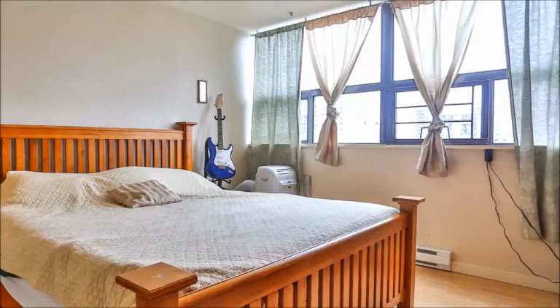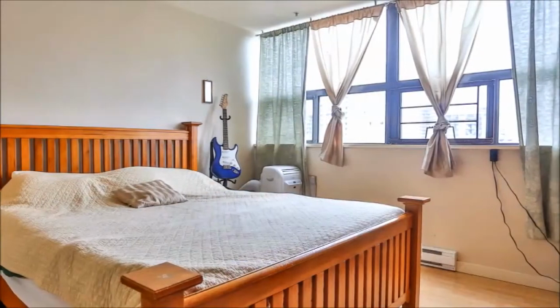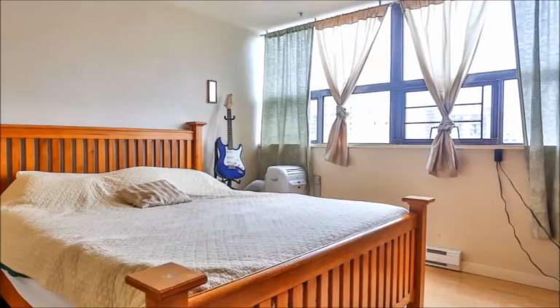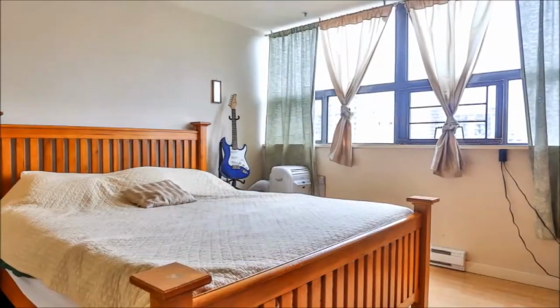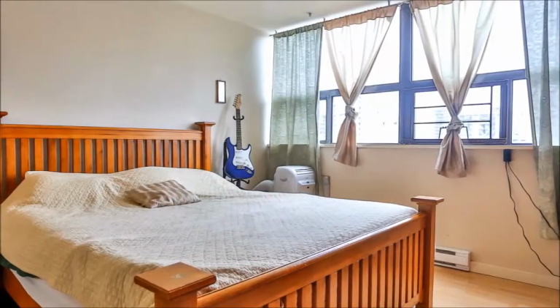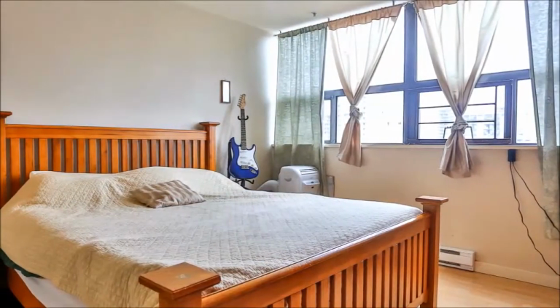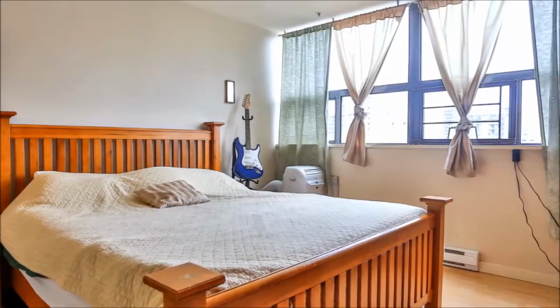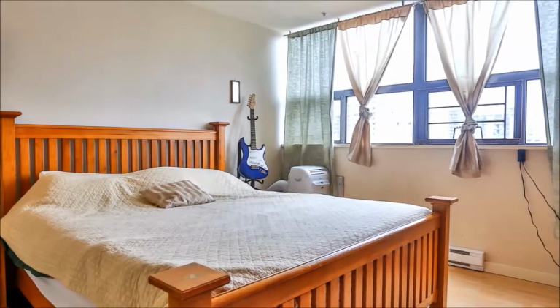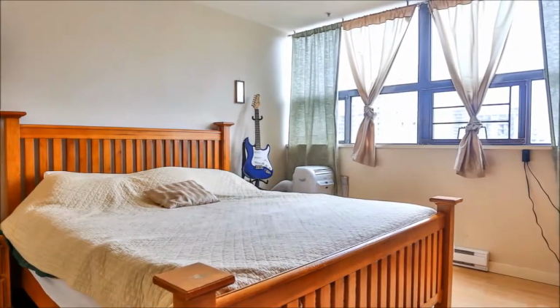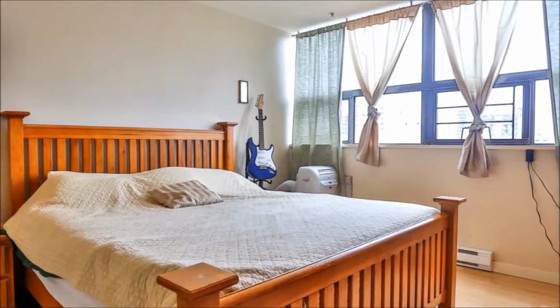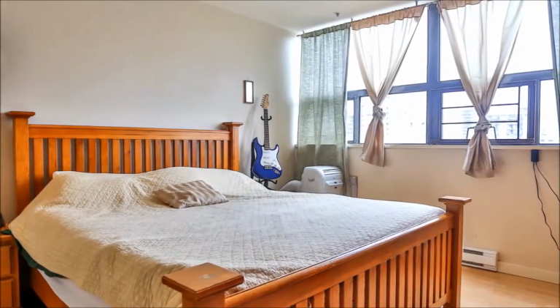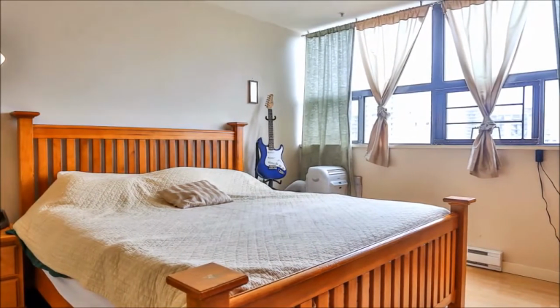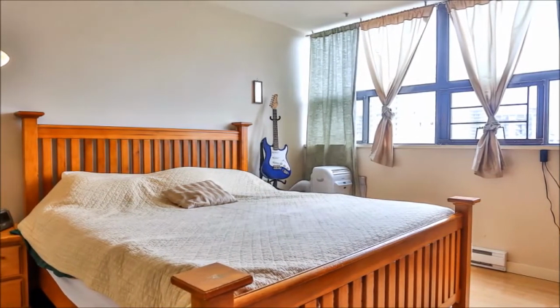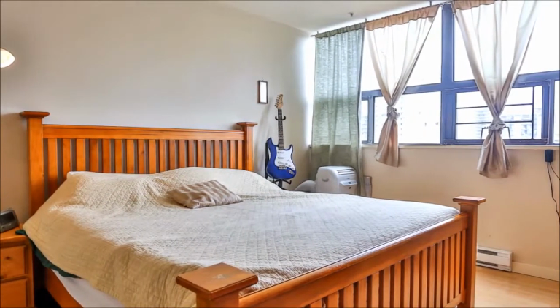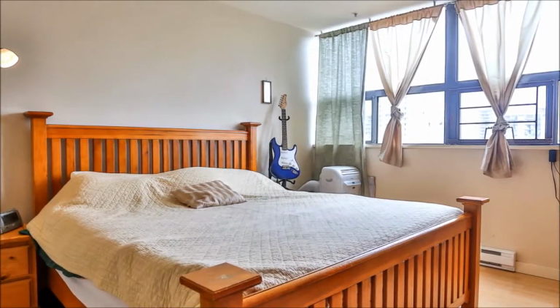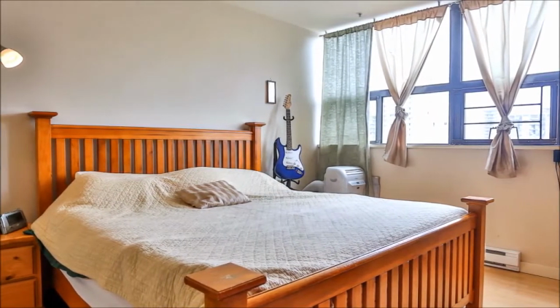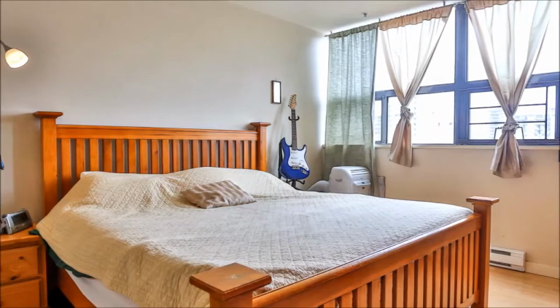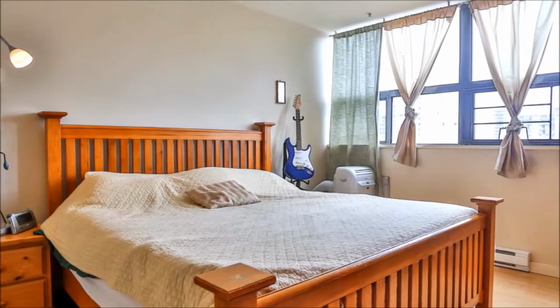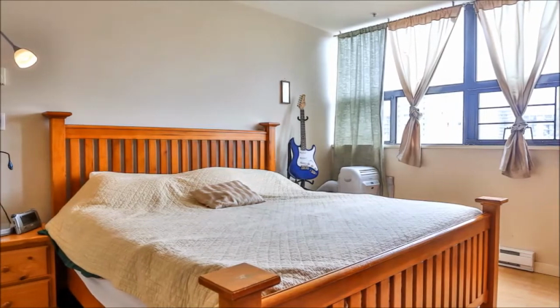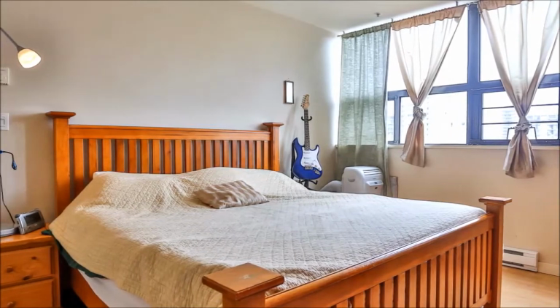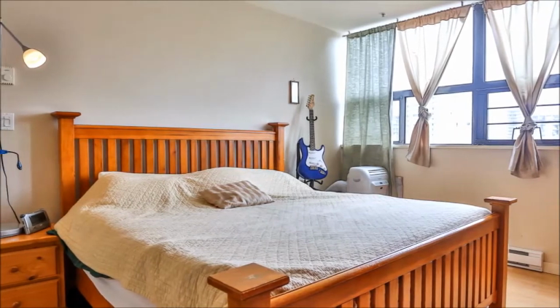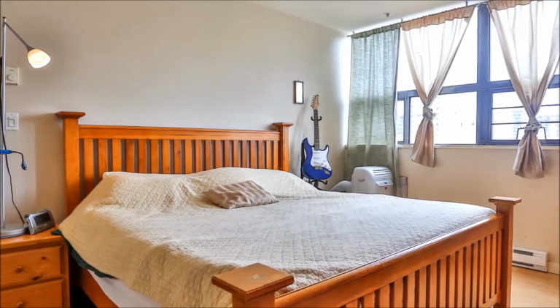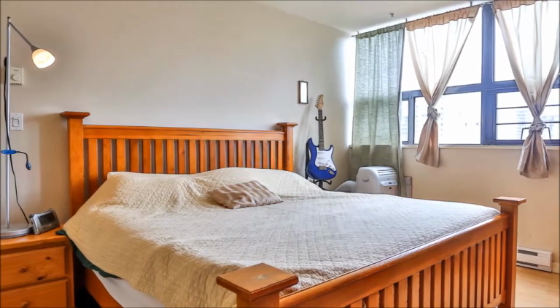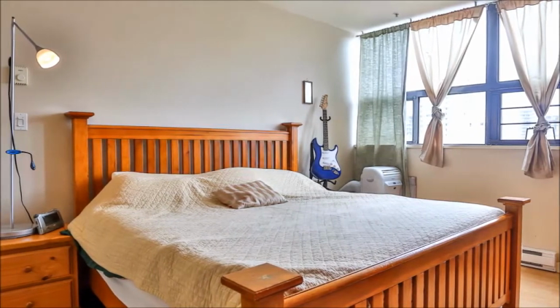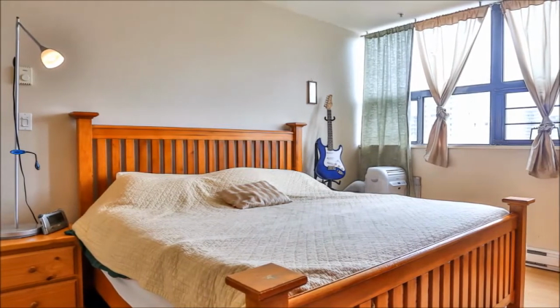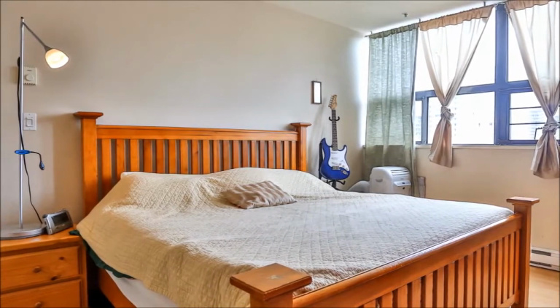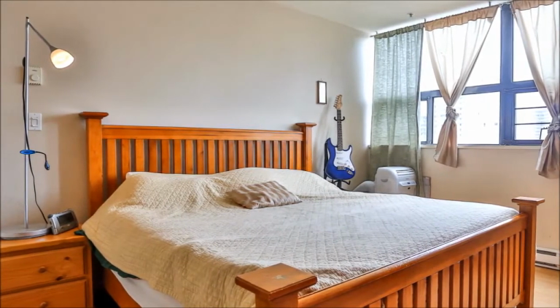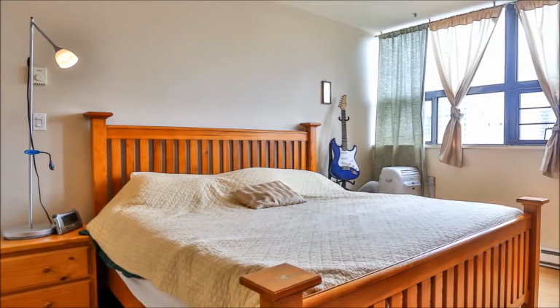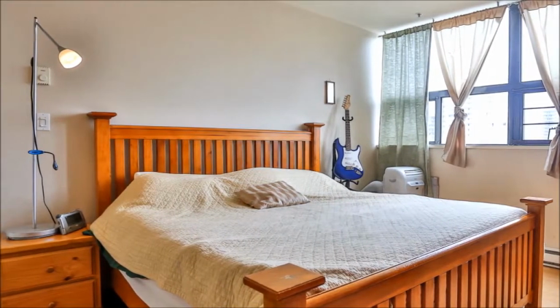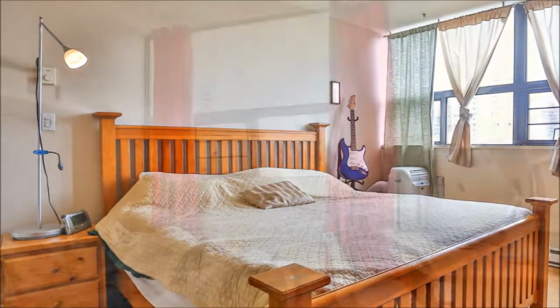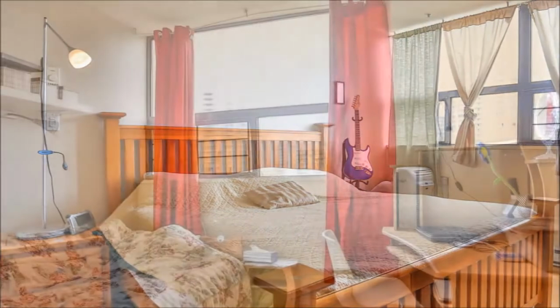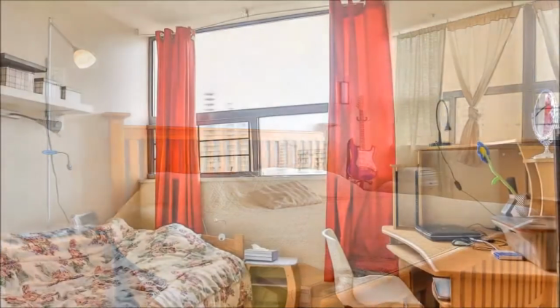The 12x16 Master Suite is large and bright, benefitting from big windows and a private en-suite featuring a walk-in closet.